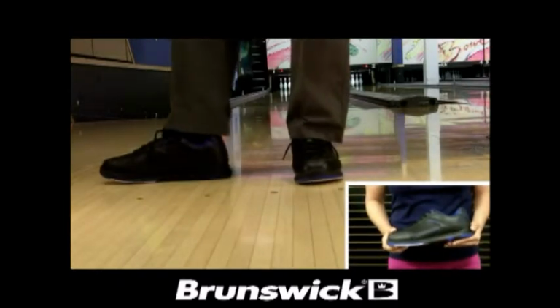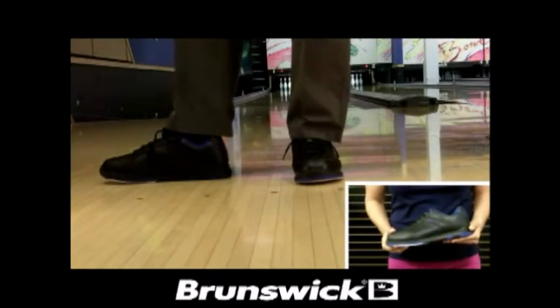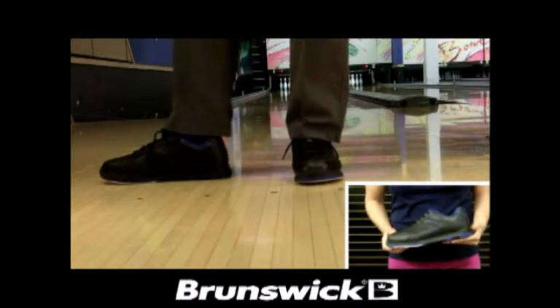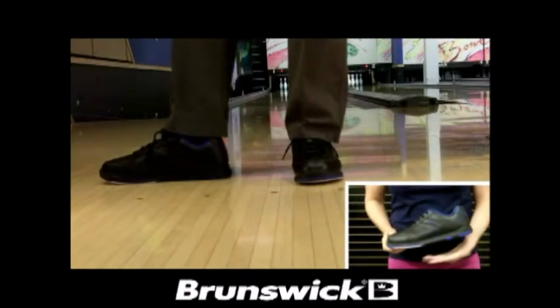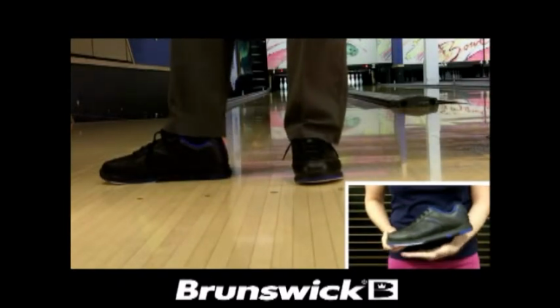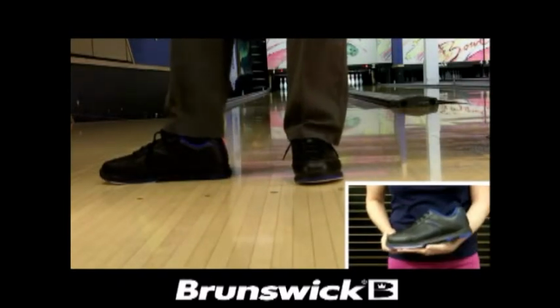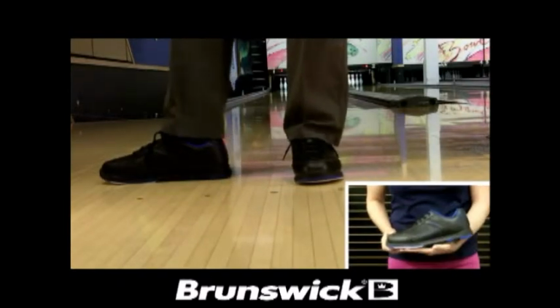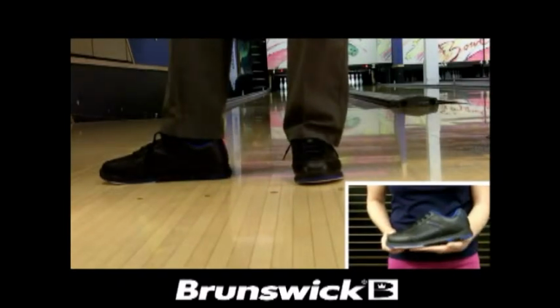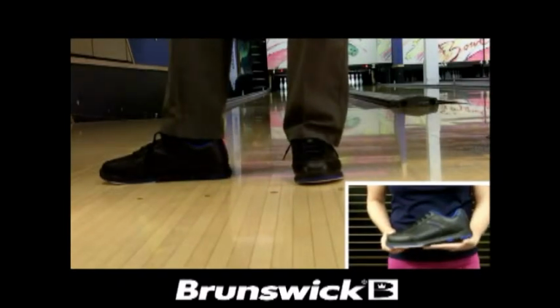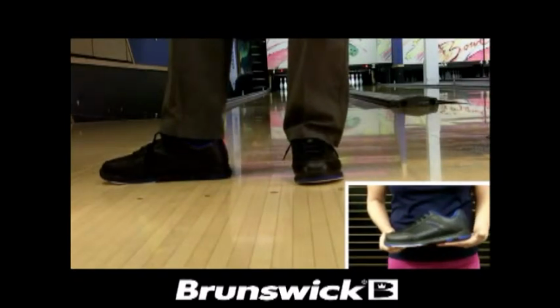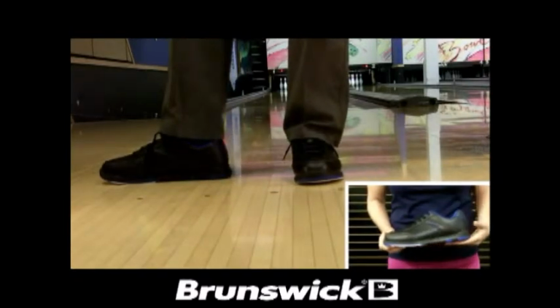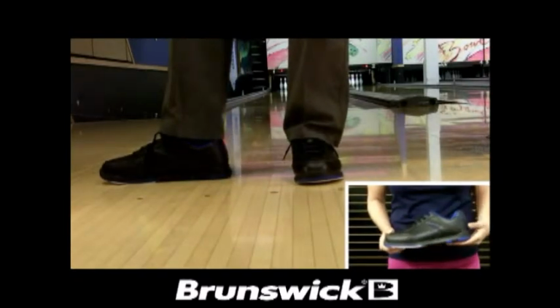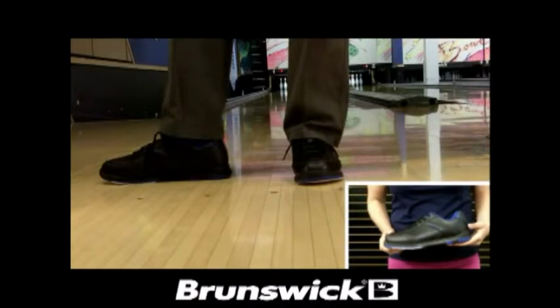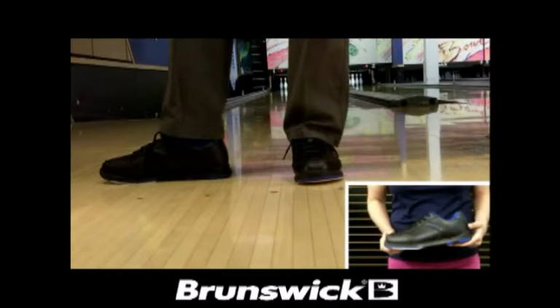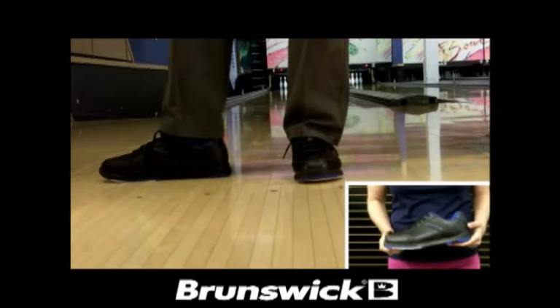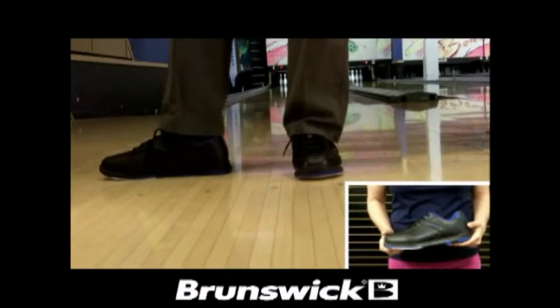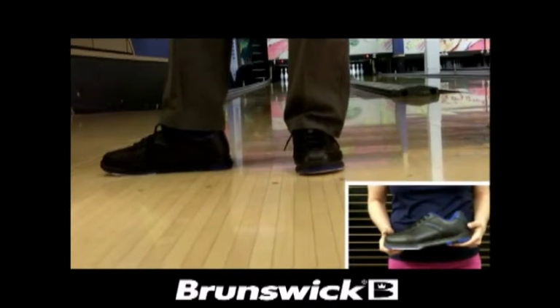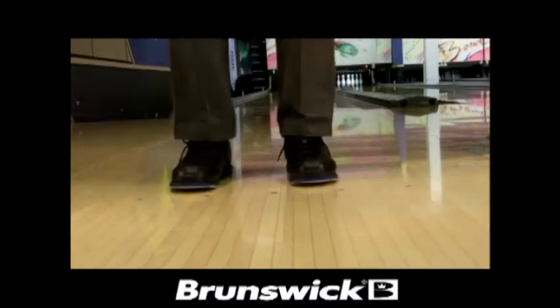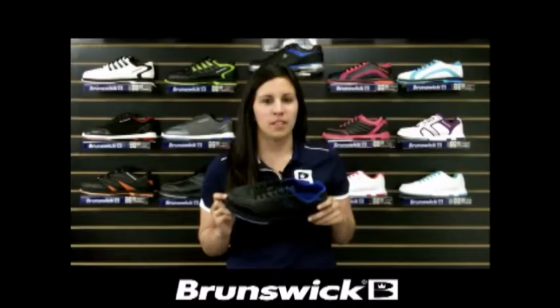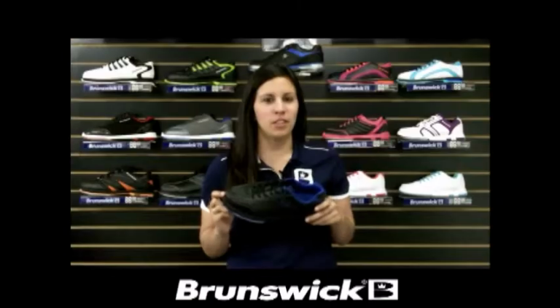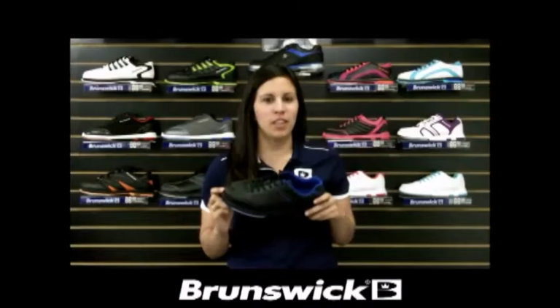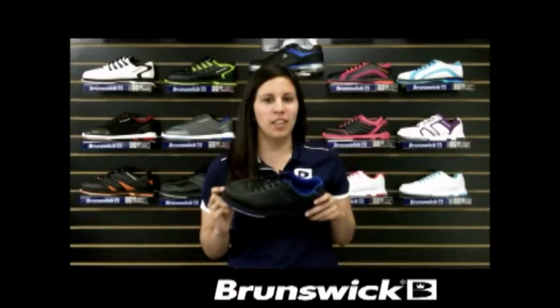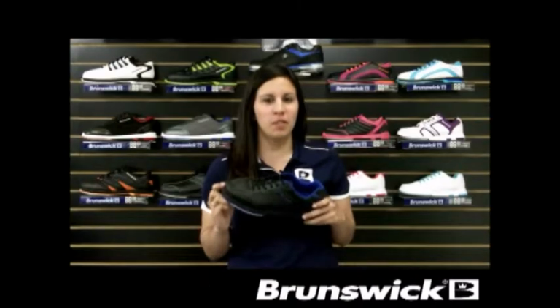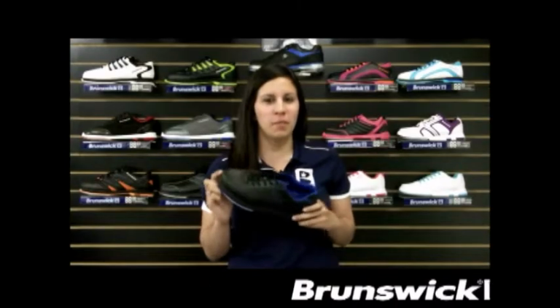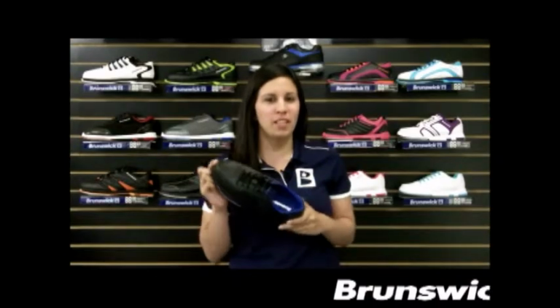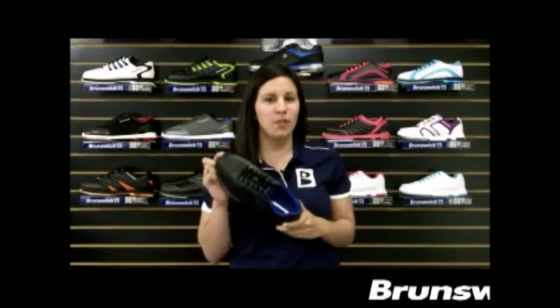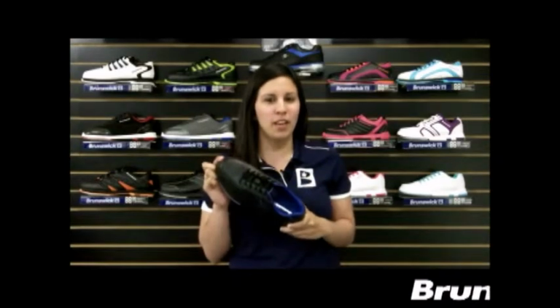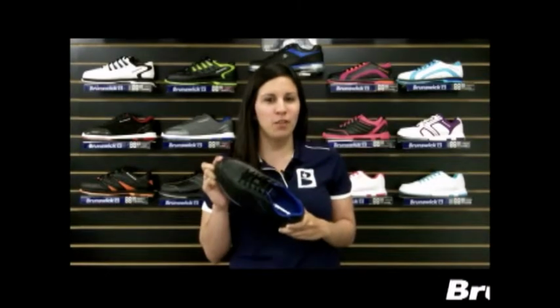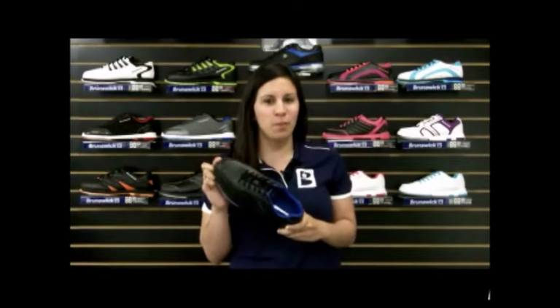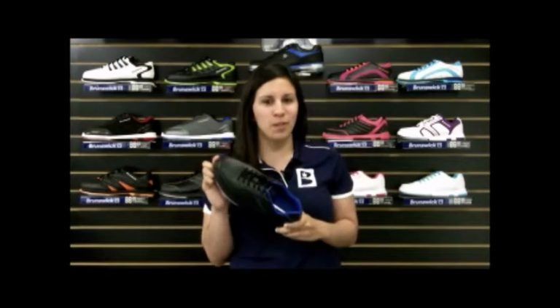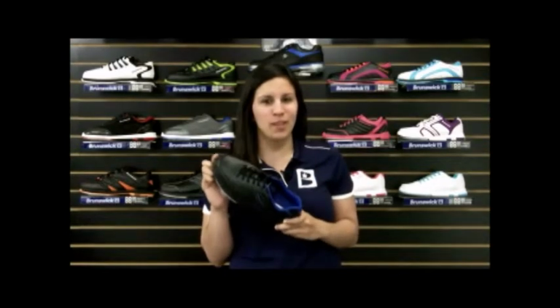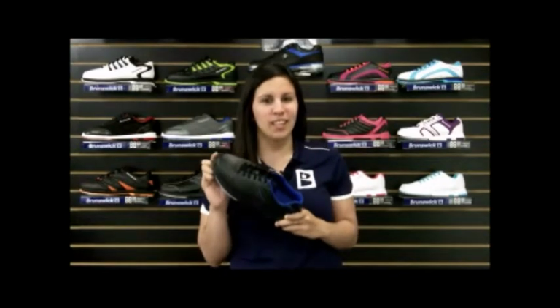The non-marking outsole allows you to have a smooth and consistent slide through every approach. Start striking with the men's Flyer from Brunswick.